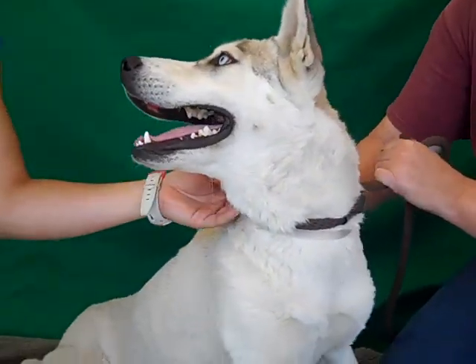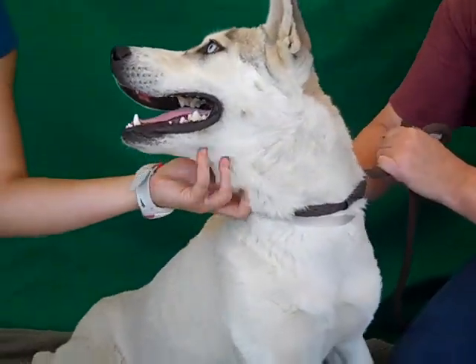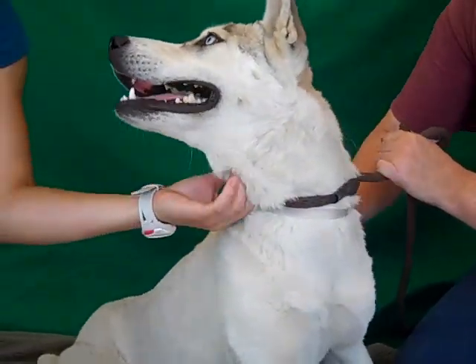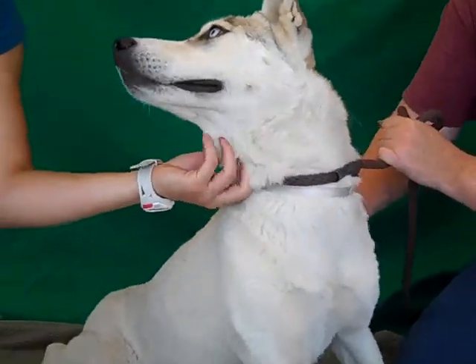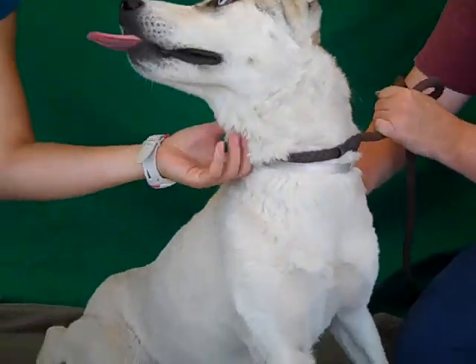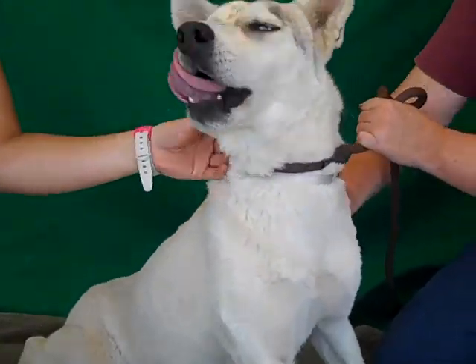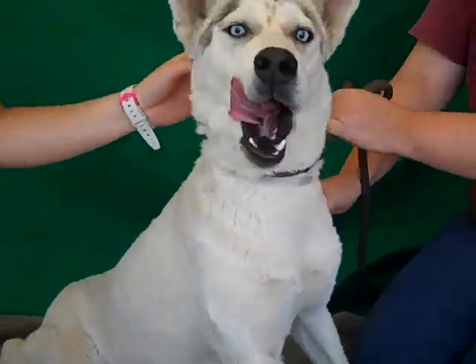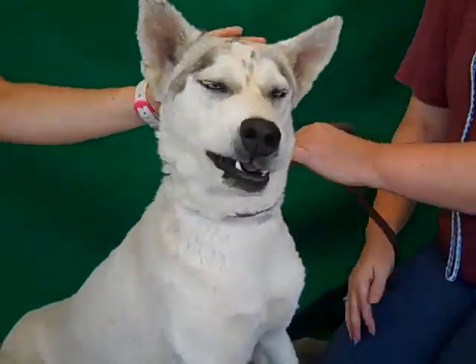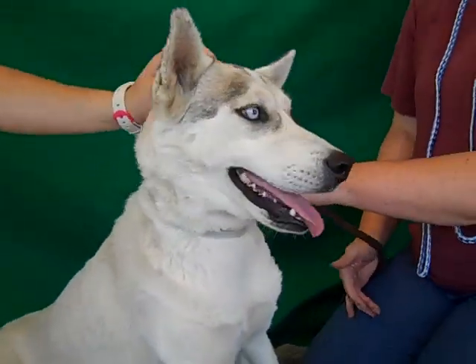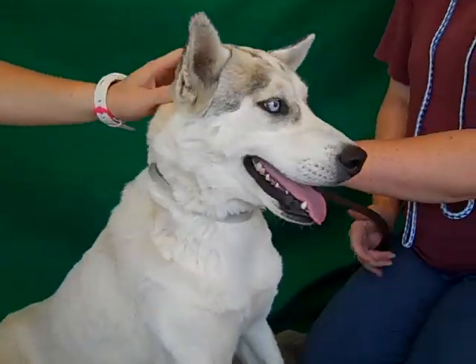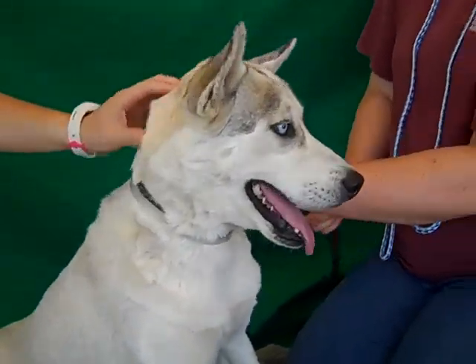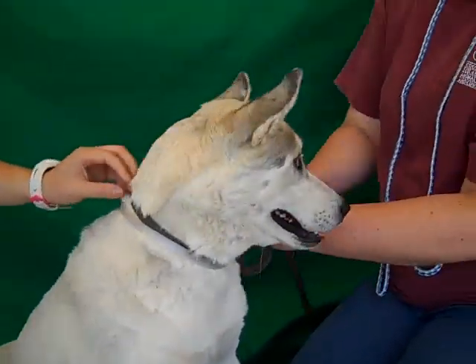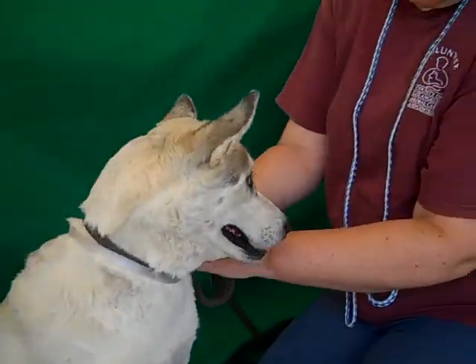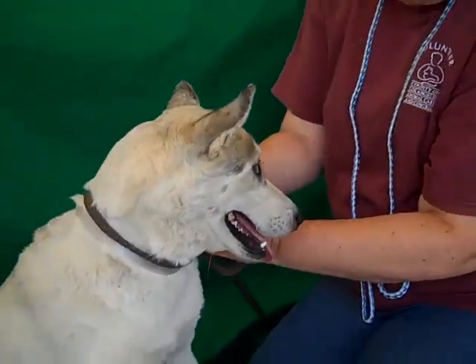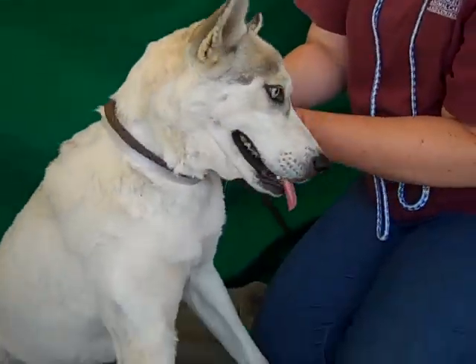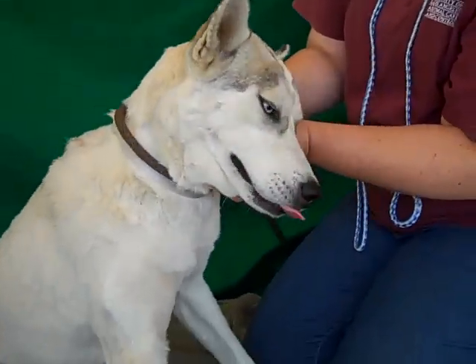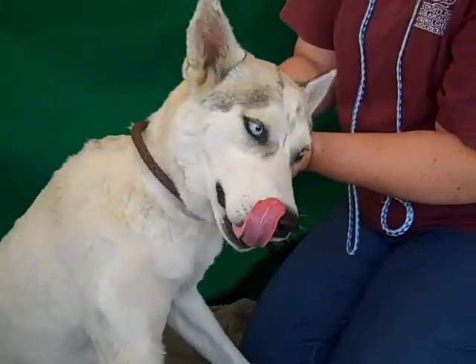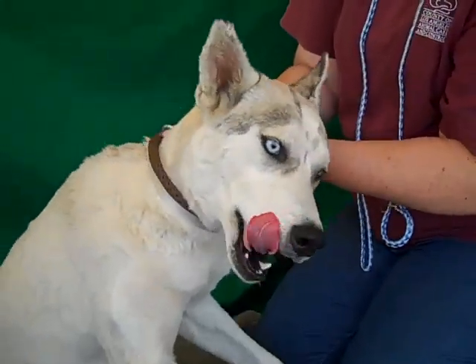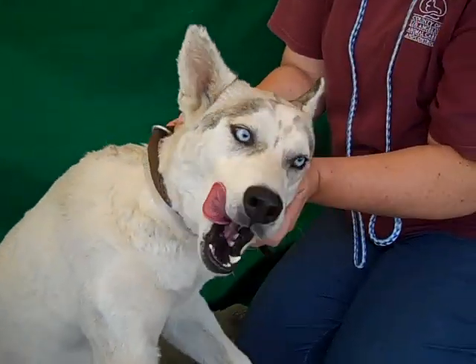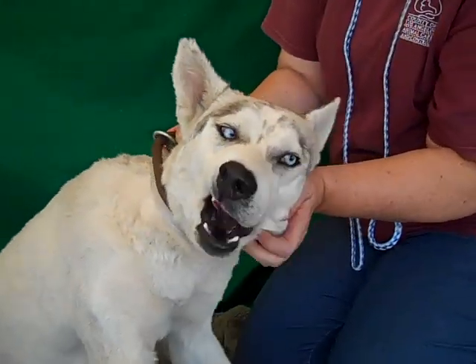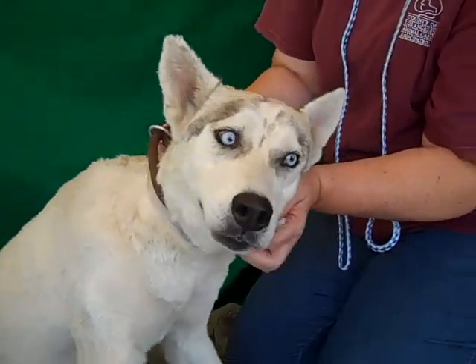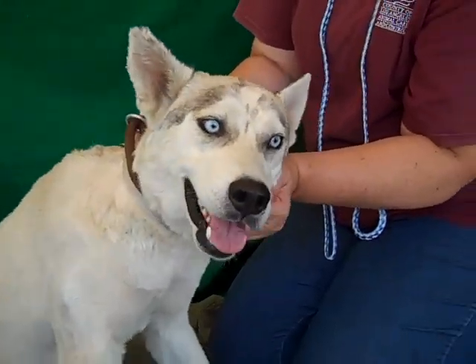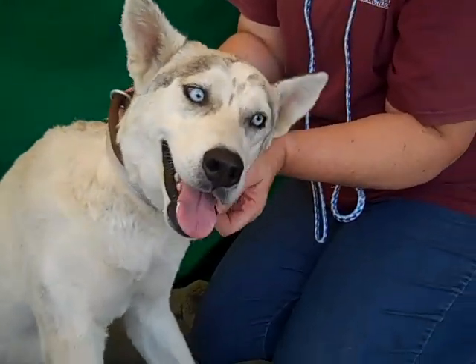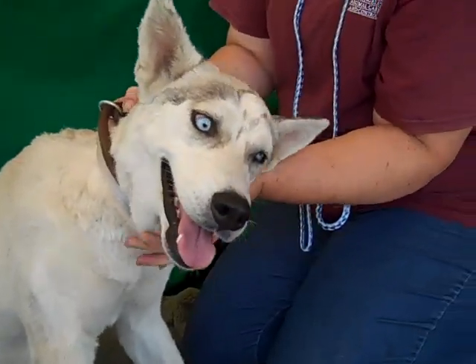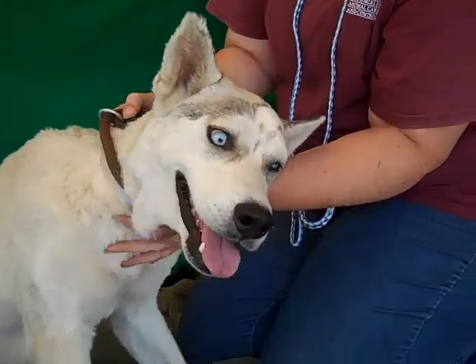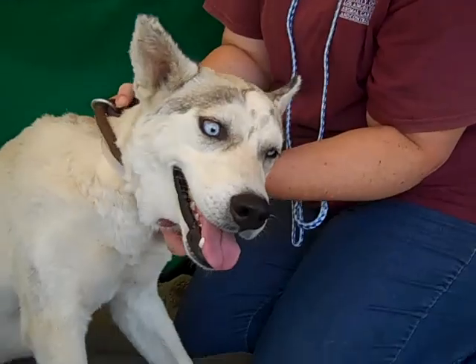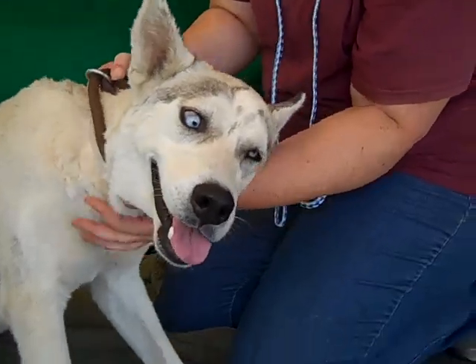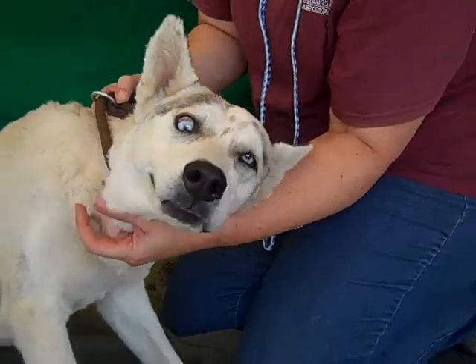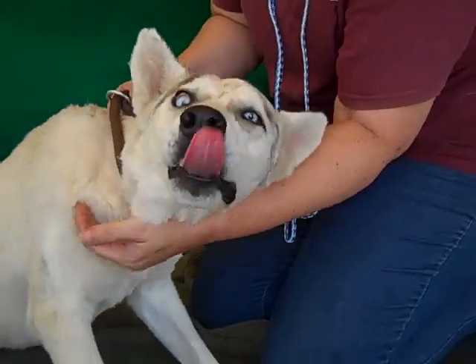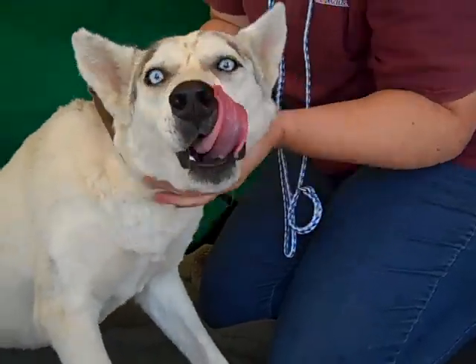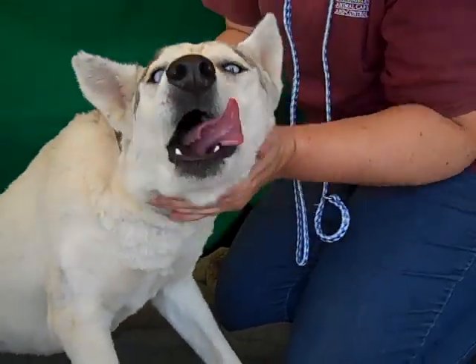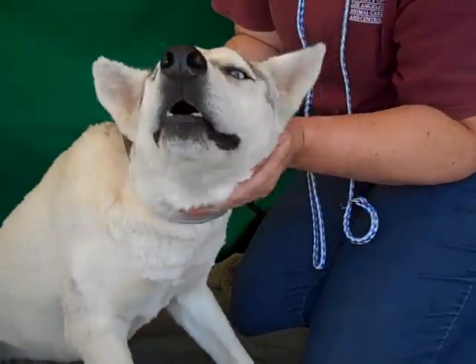Come on down to the Baldwin Park shelter and say hi to this gorgeous, gorgeous Sia. See you later, sweetie.